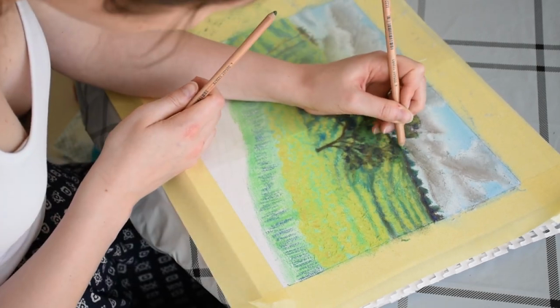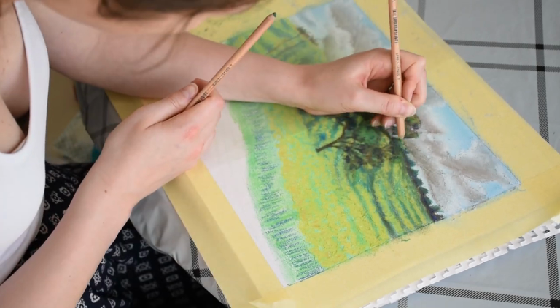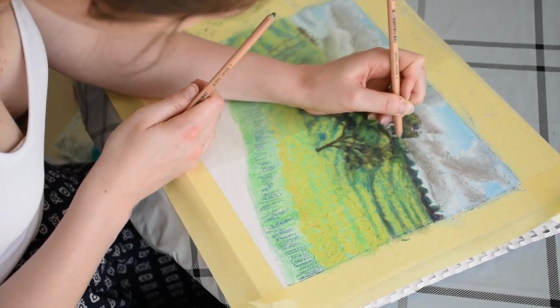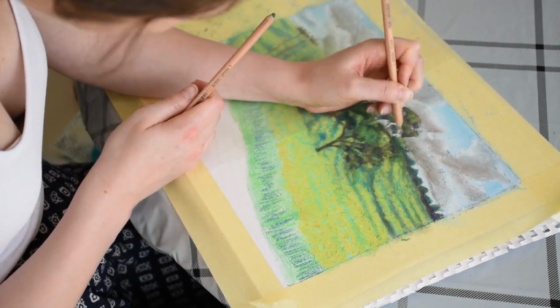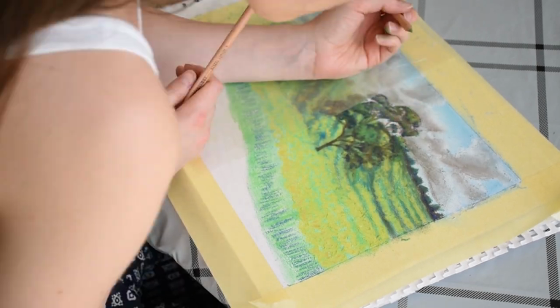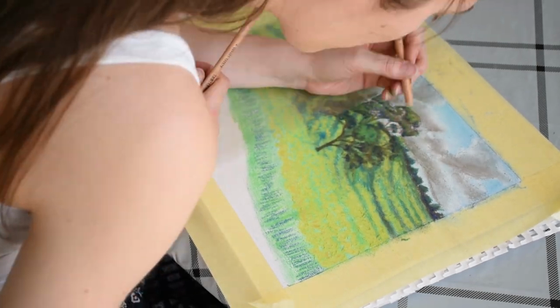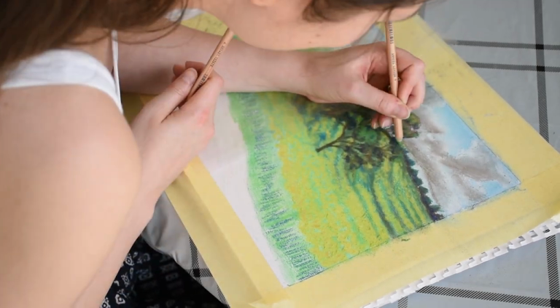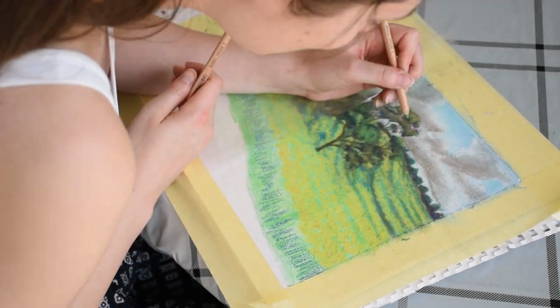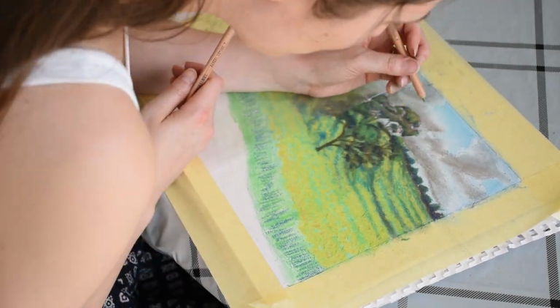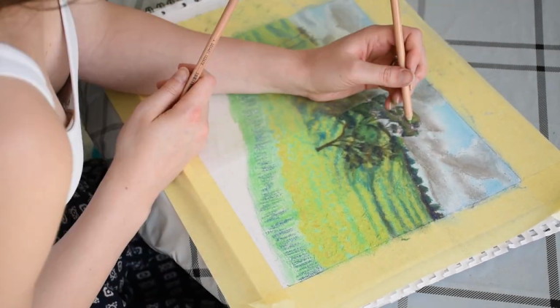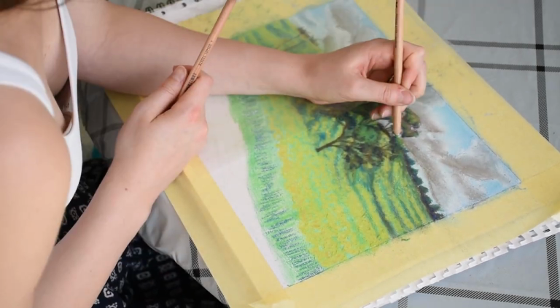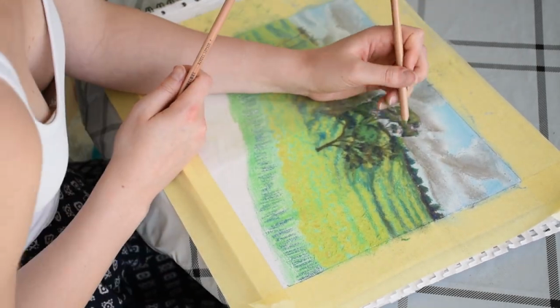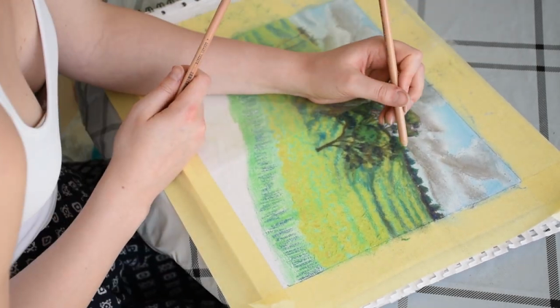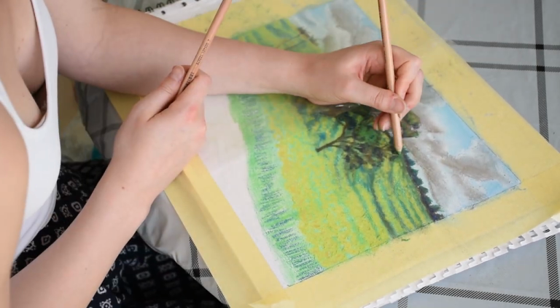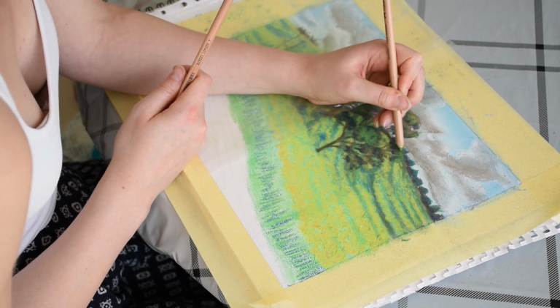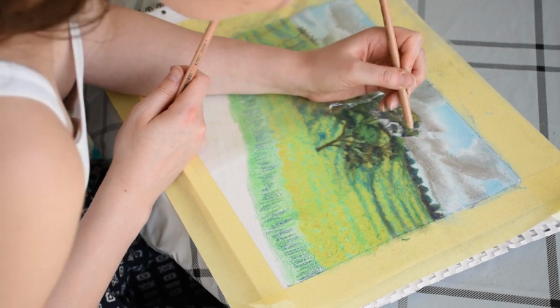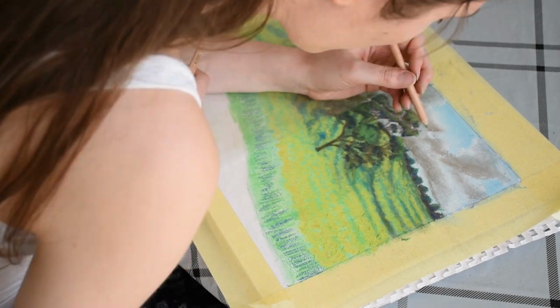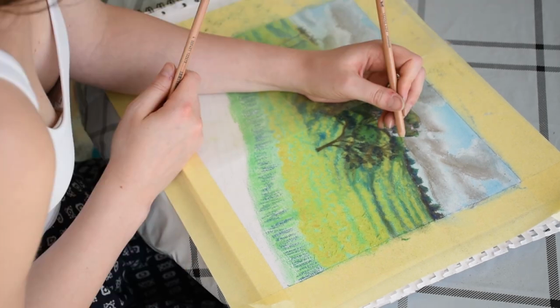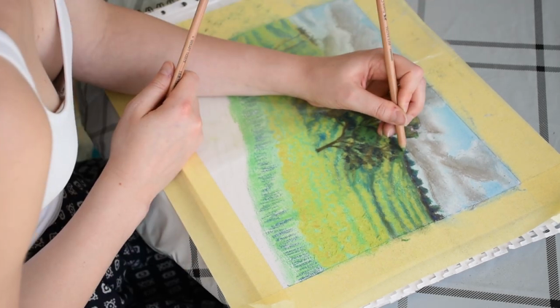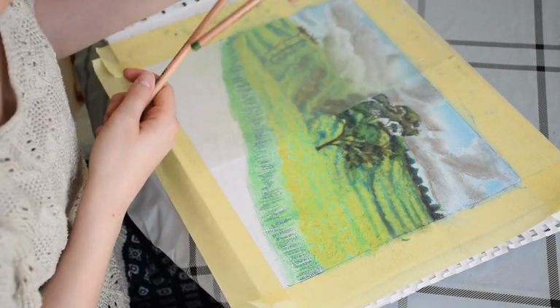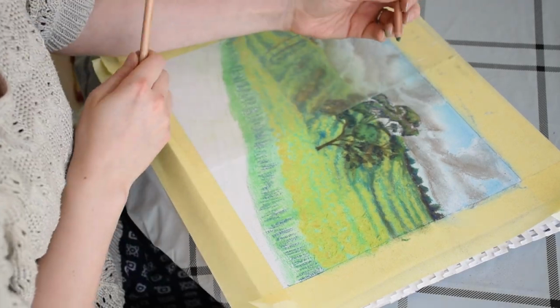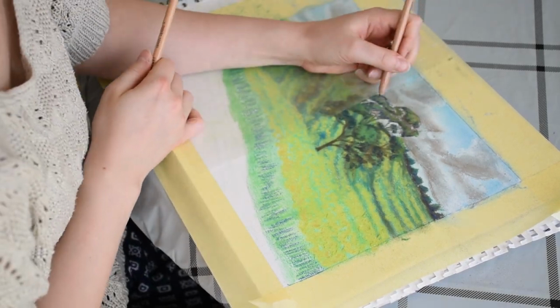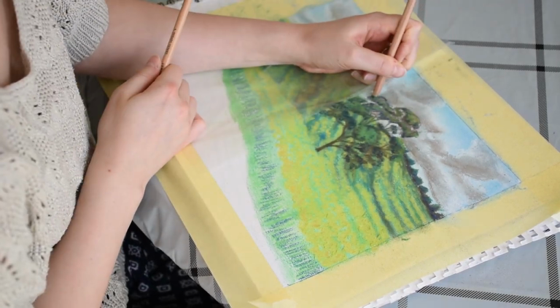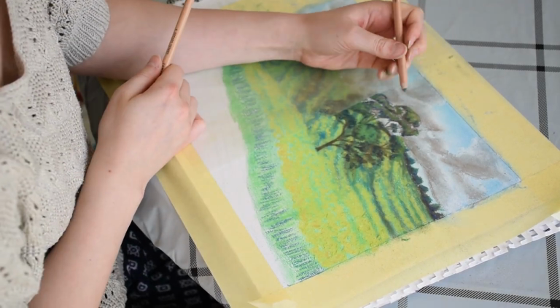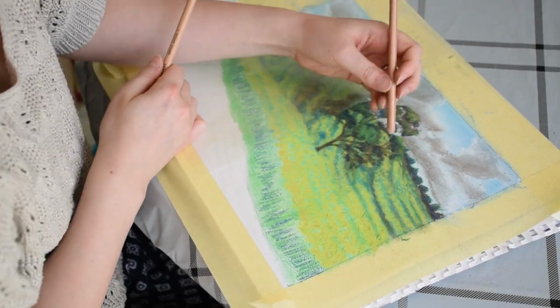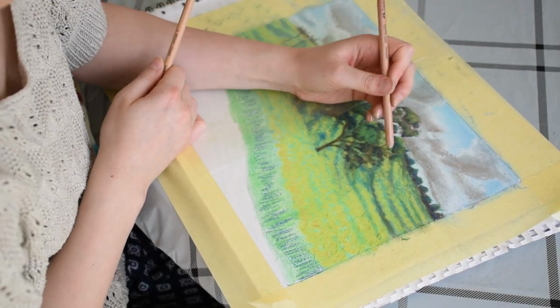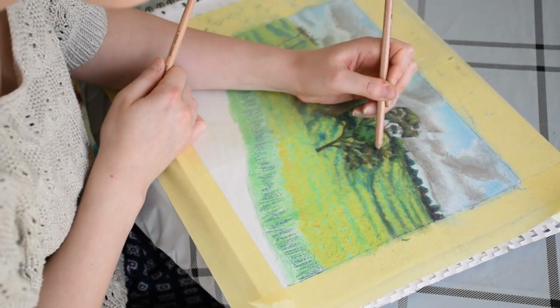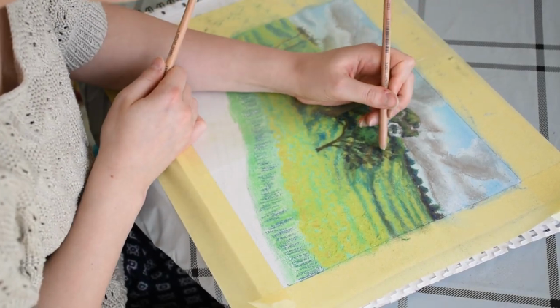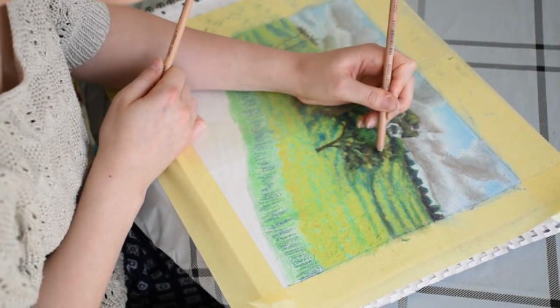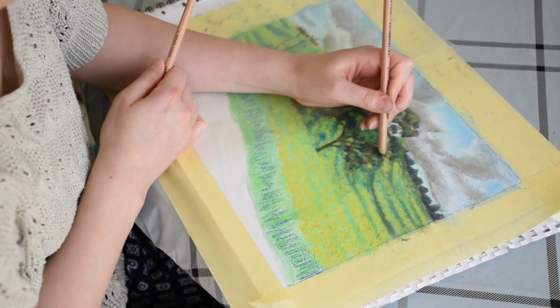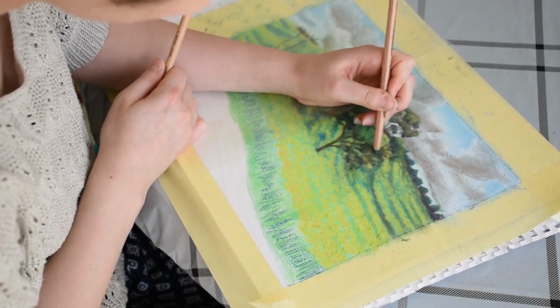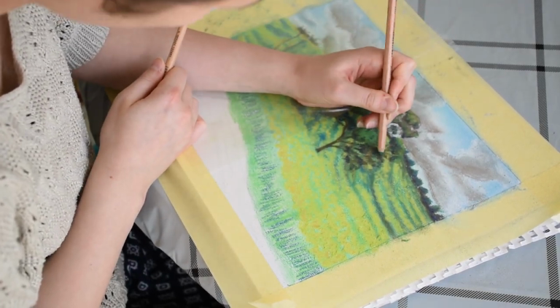I'm applying a medium green for the green of the foliage and a light green for the highlights.